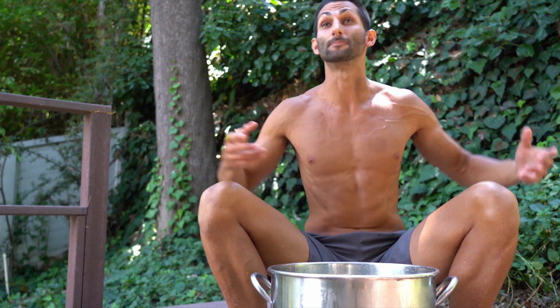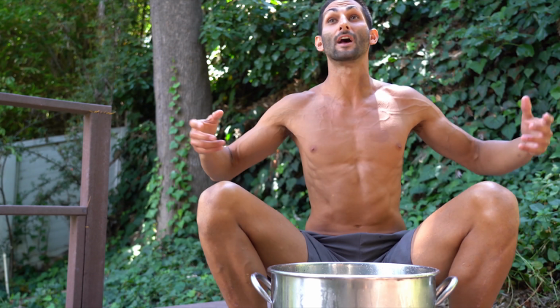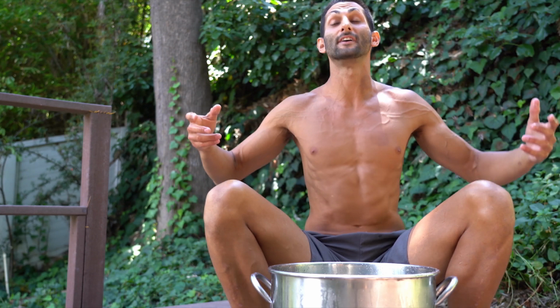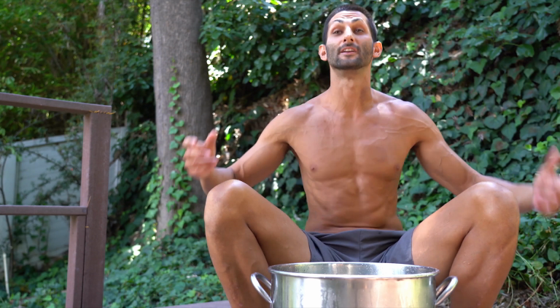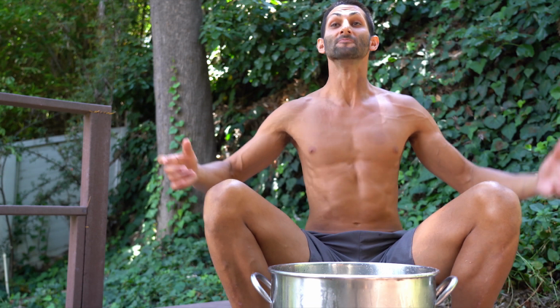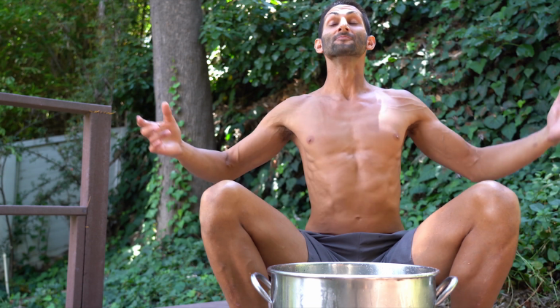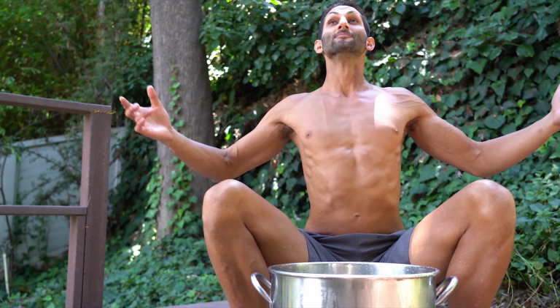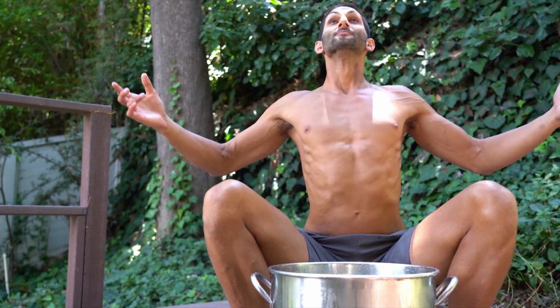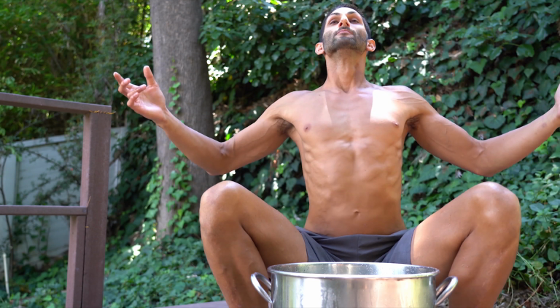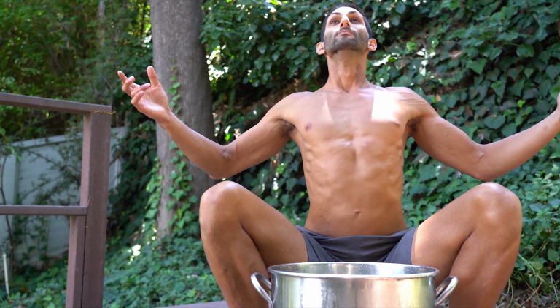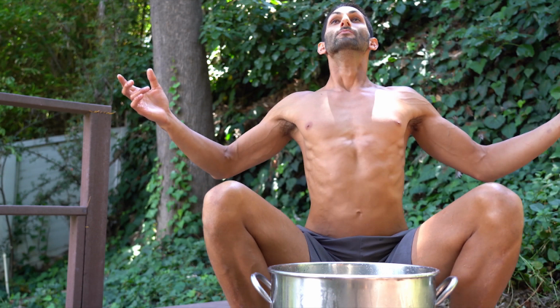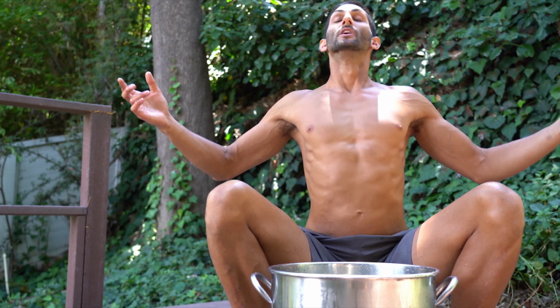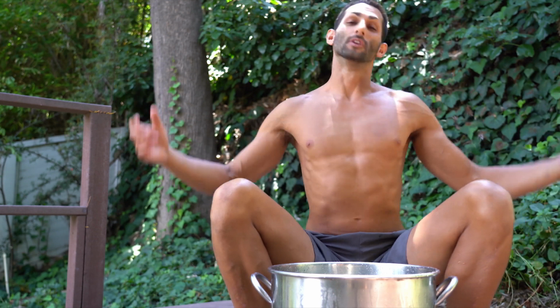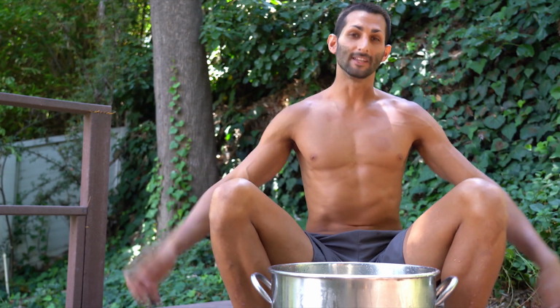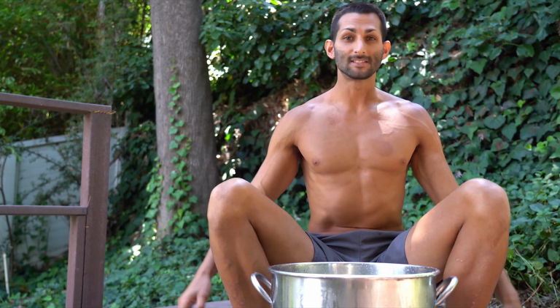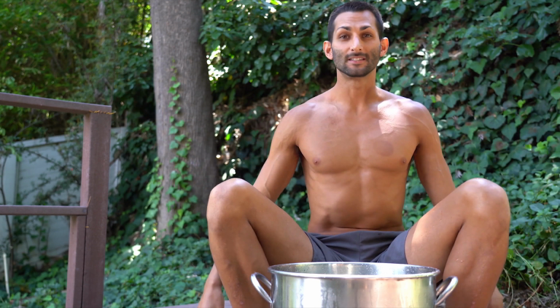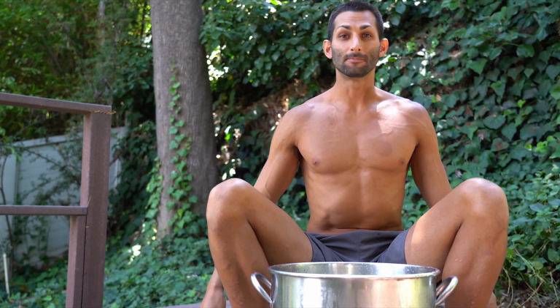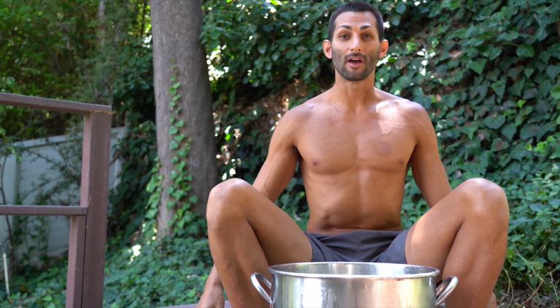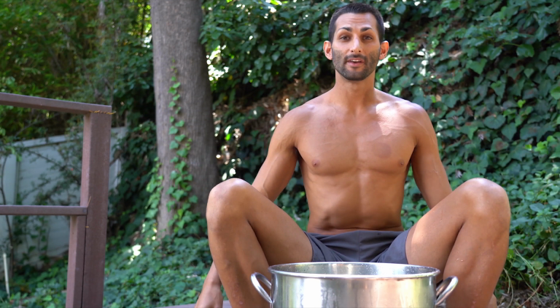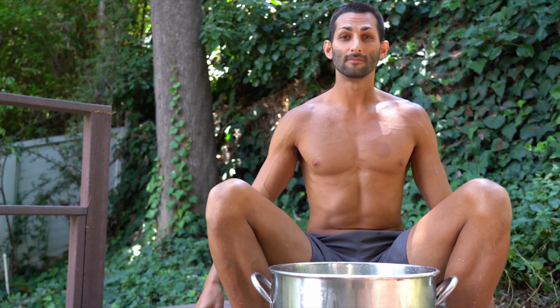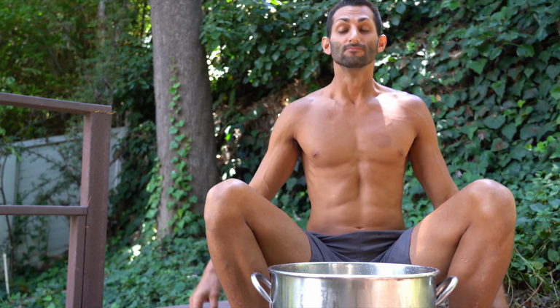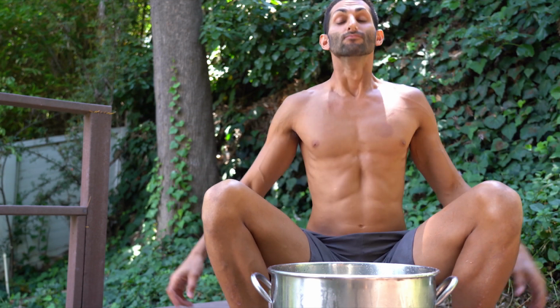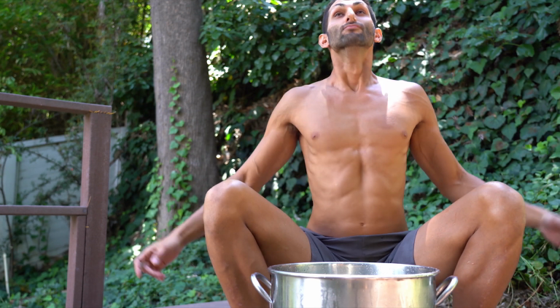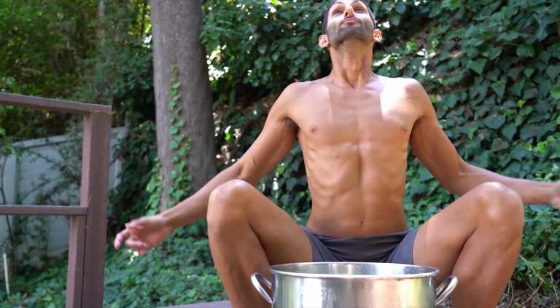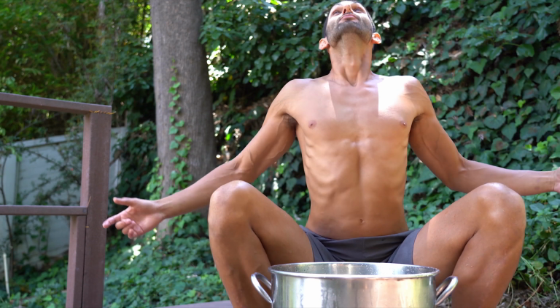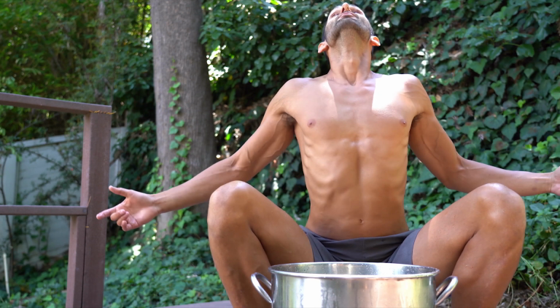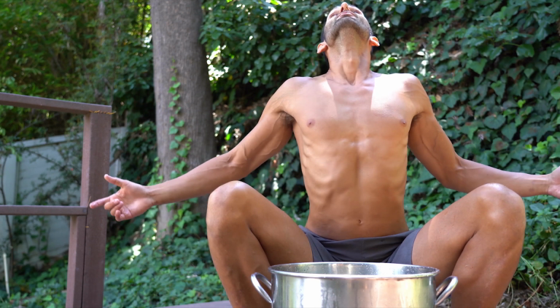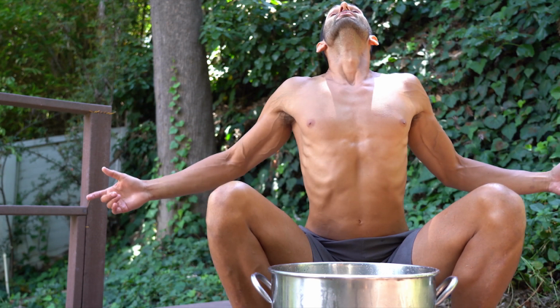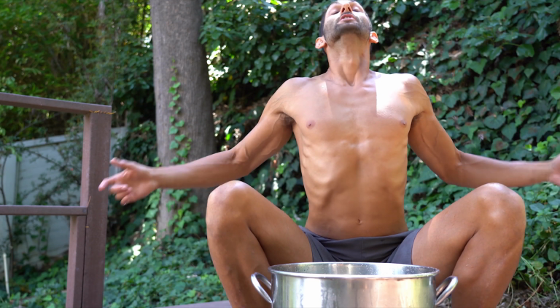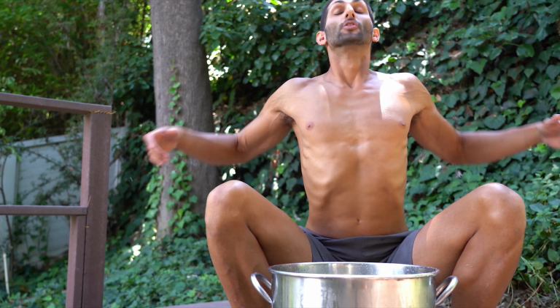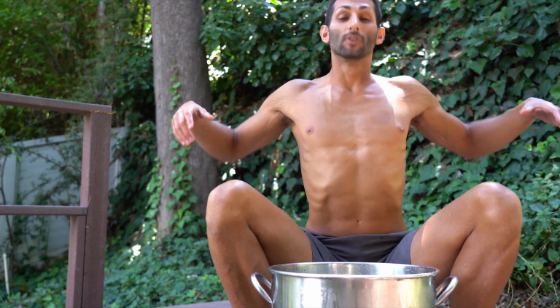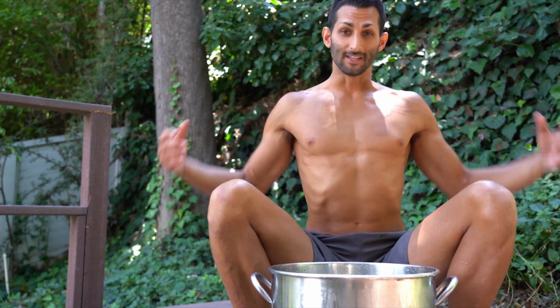Deep breath in. Release. Deep breath in. Release.